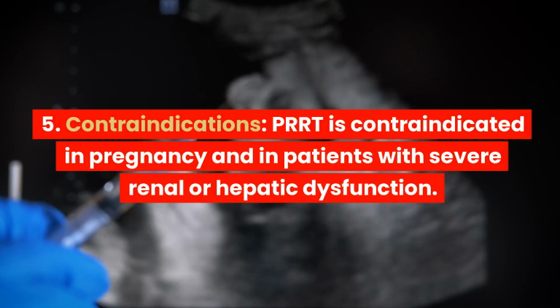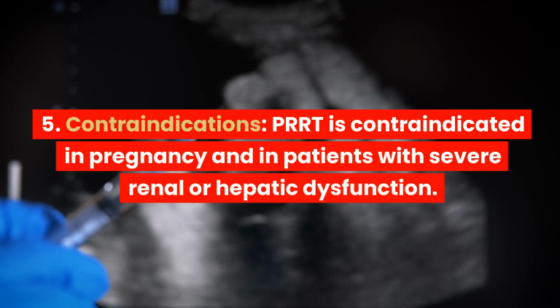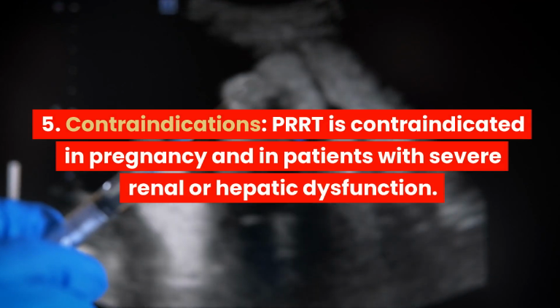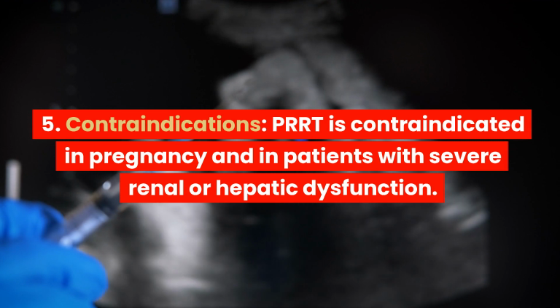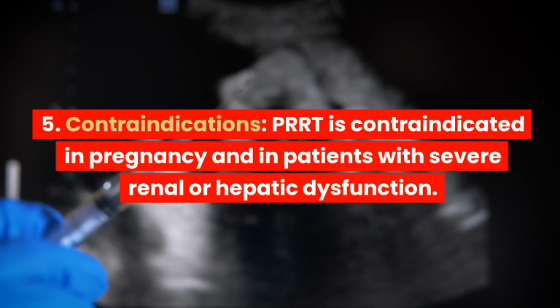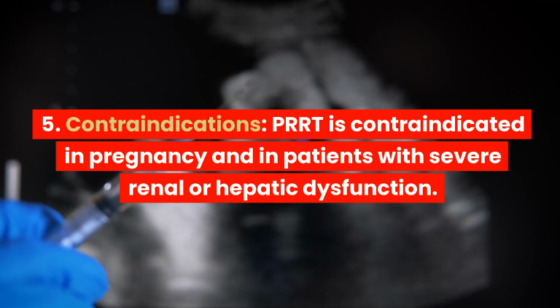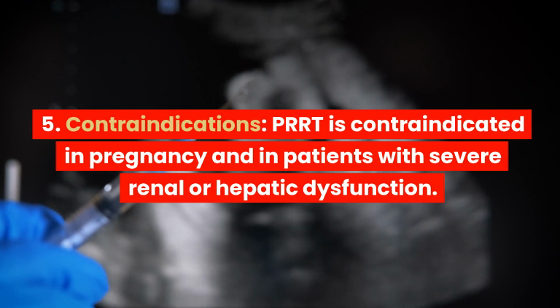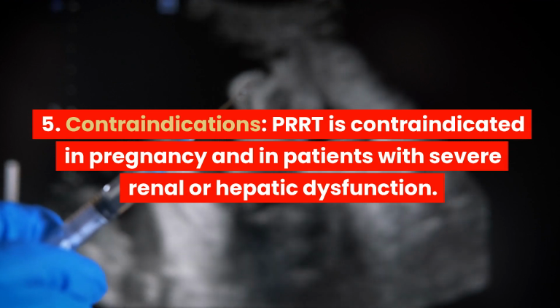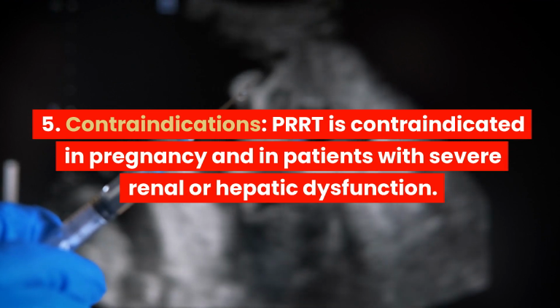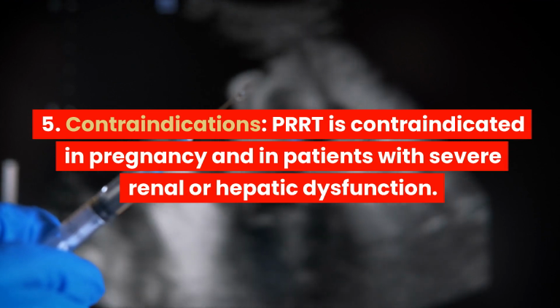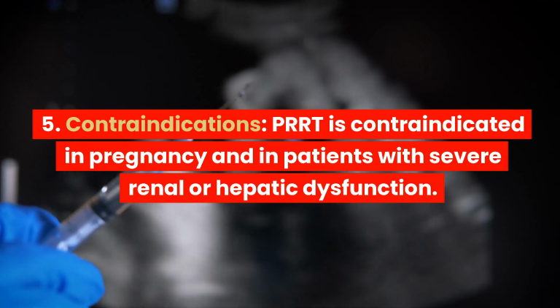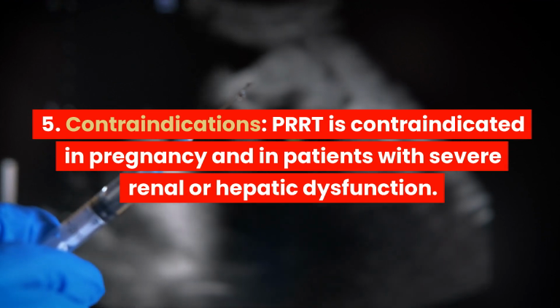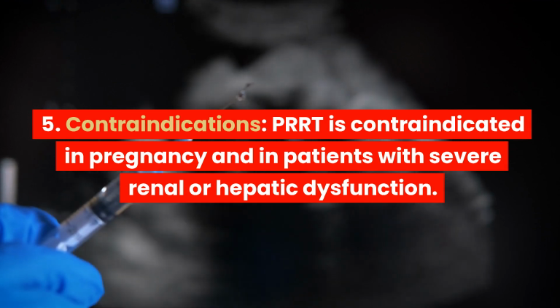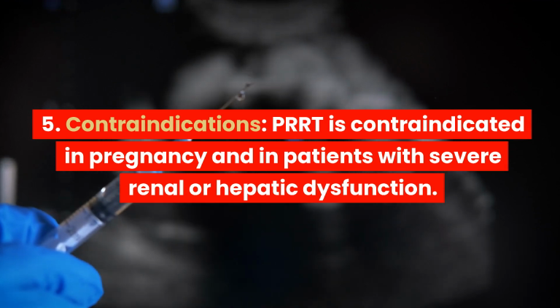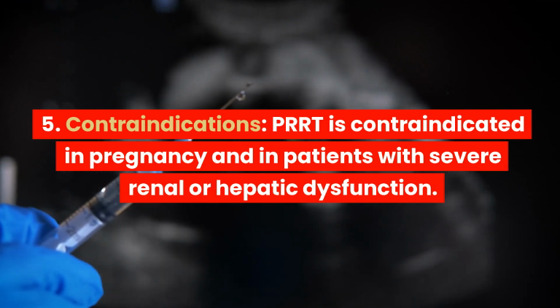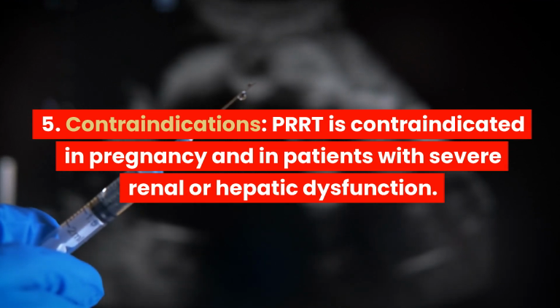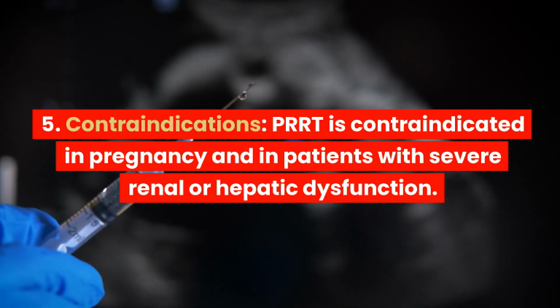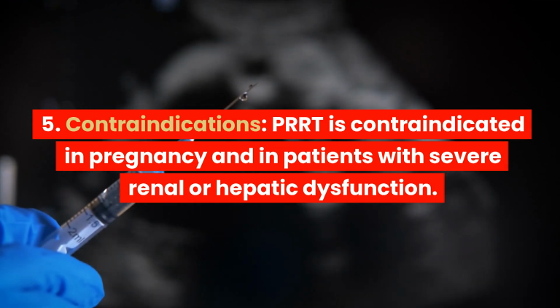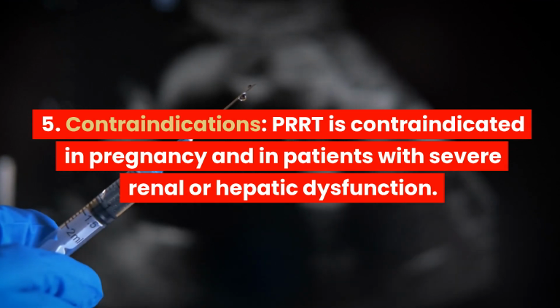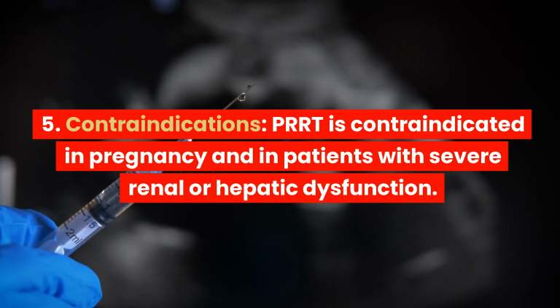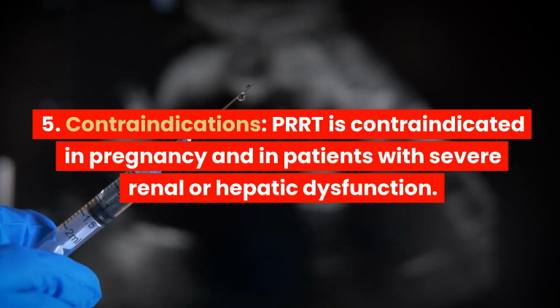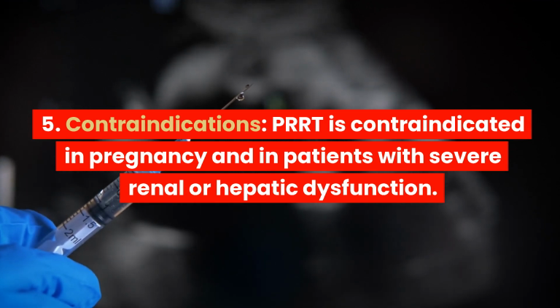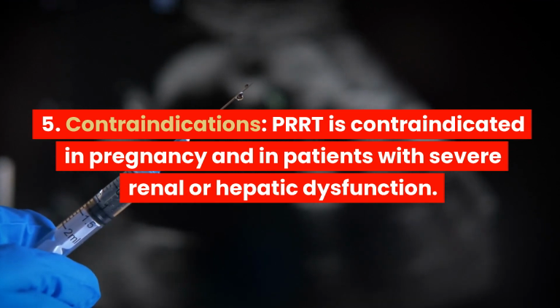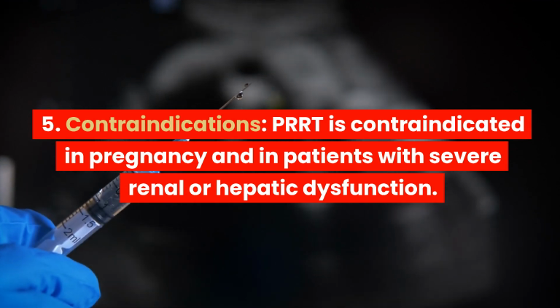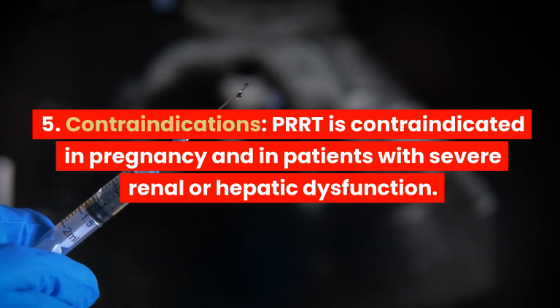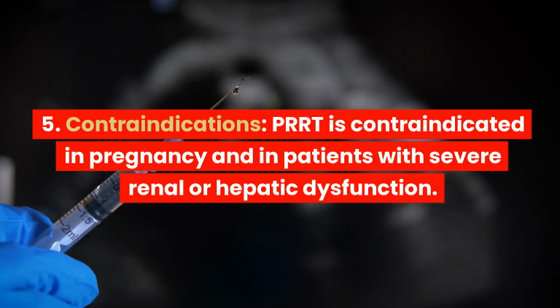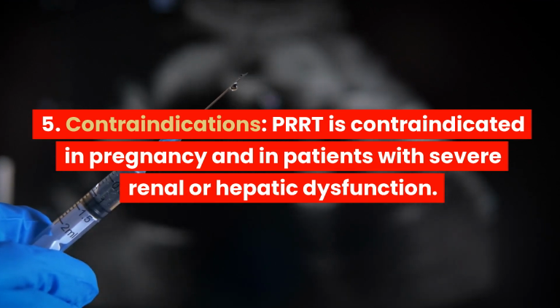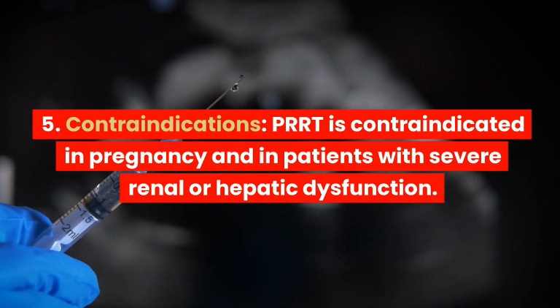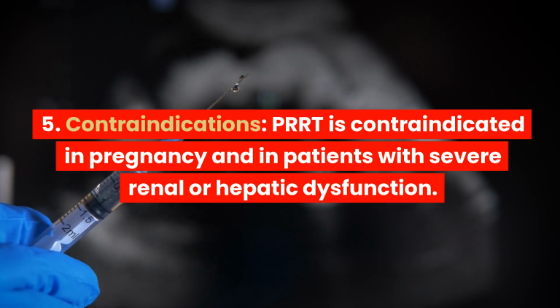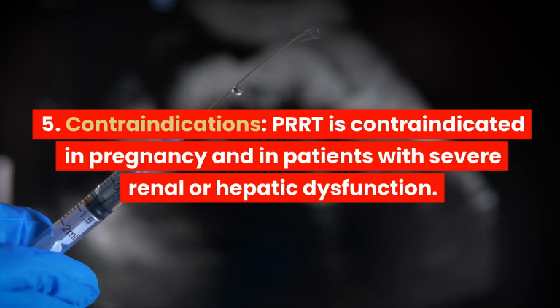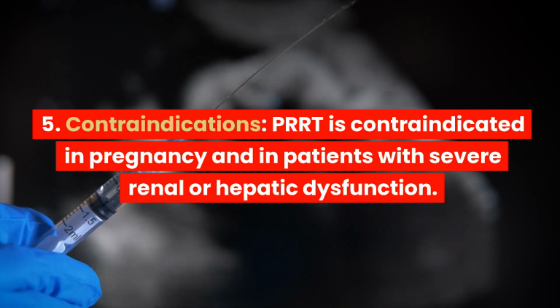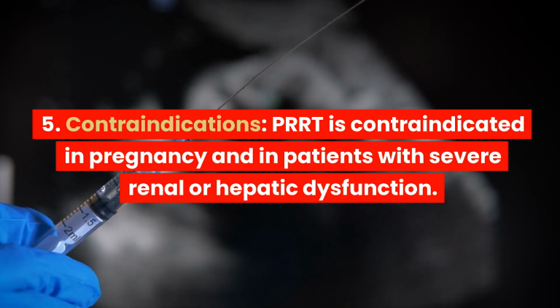5. Contraindications. PRRT is contraindicated in pregnancy and in patients with severe renal or hepatic dysfunction.